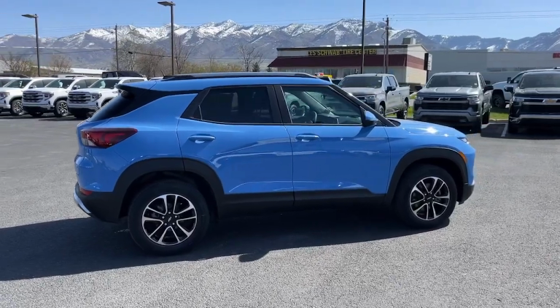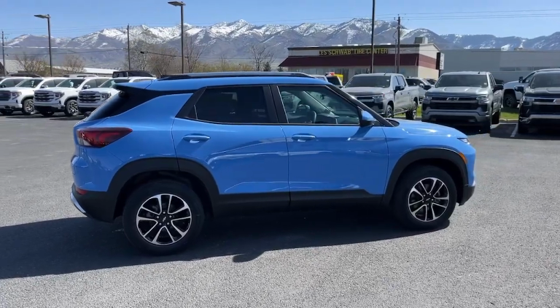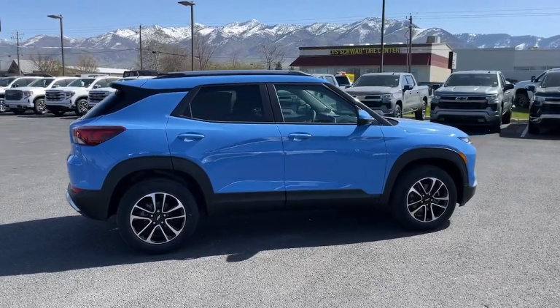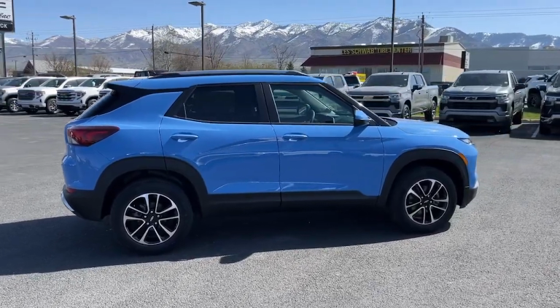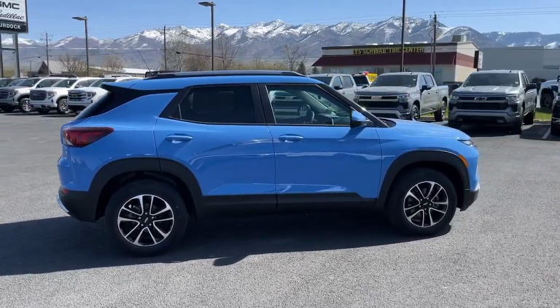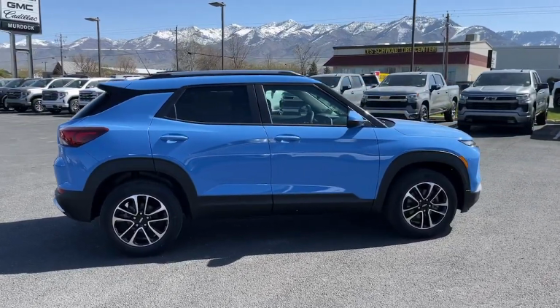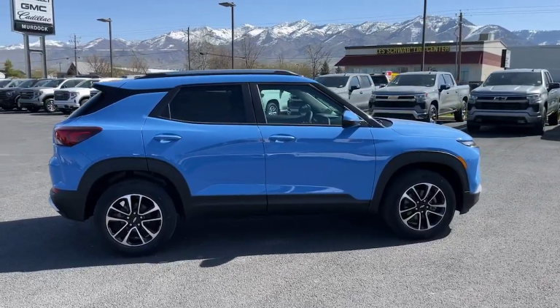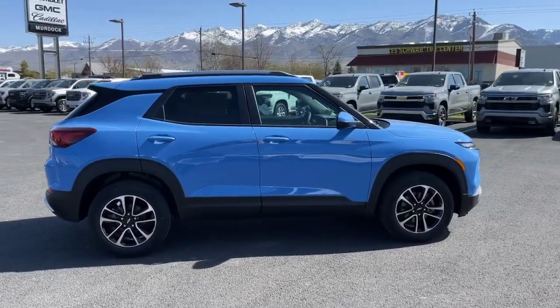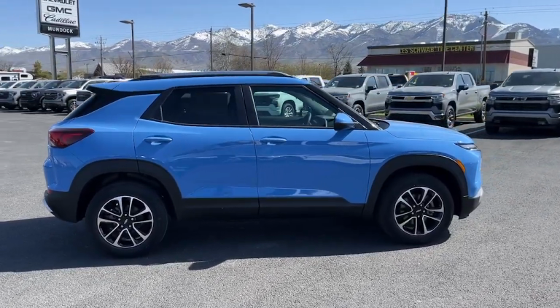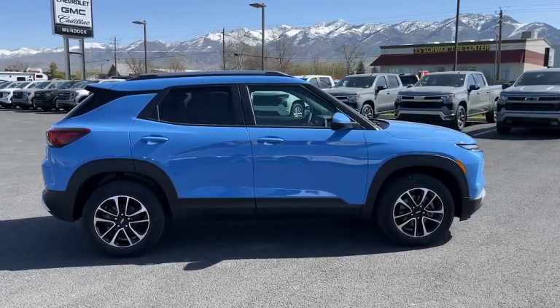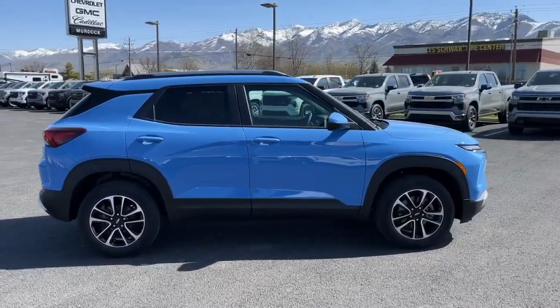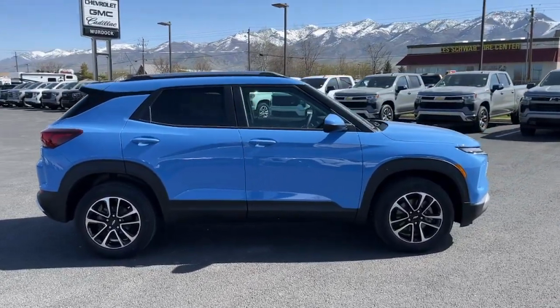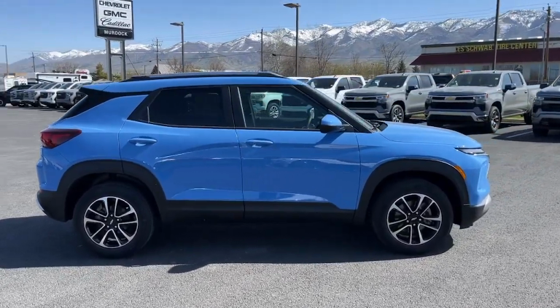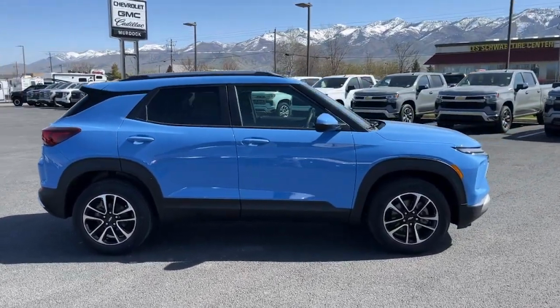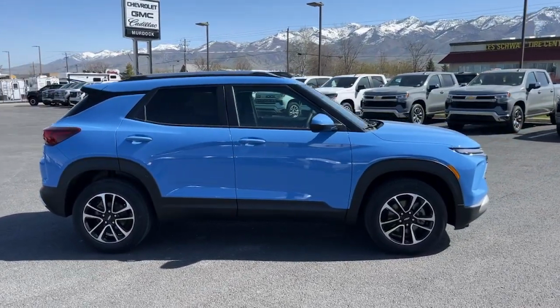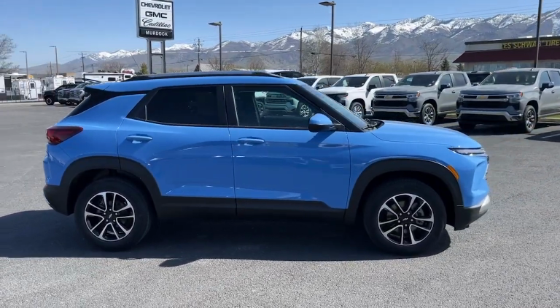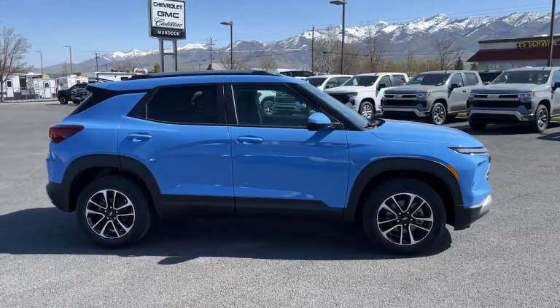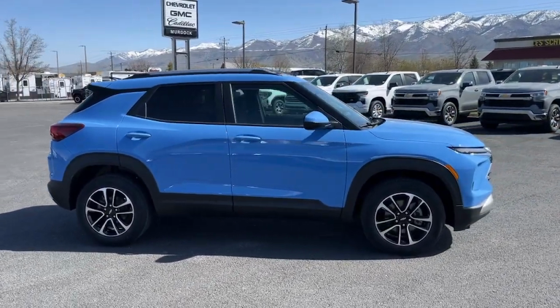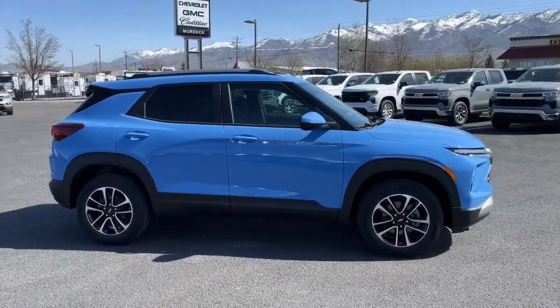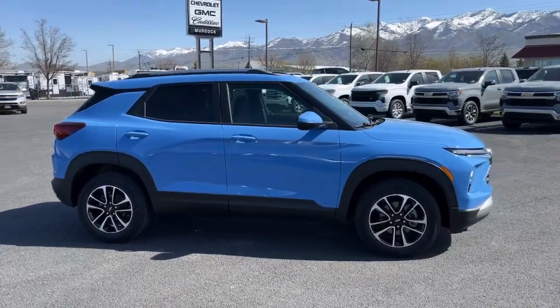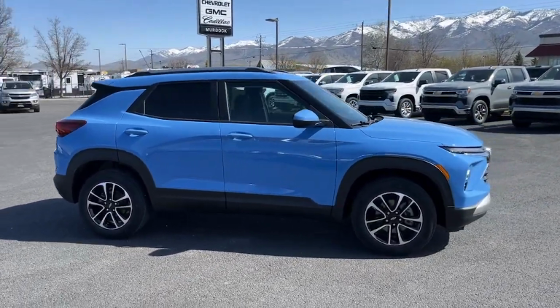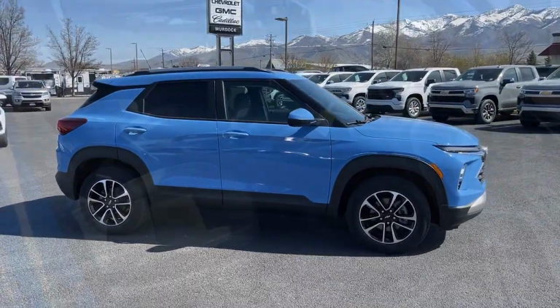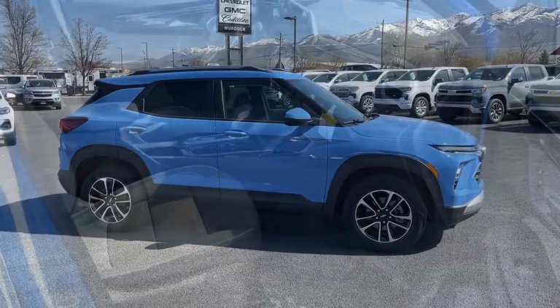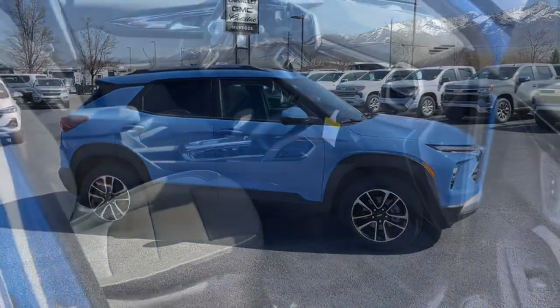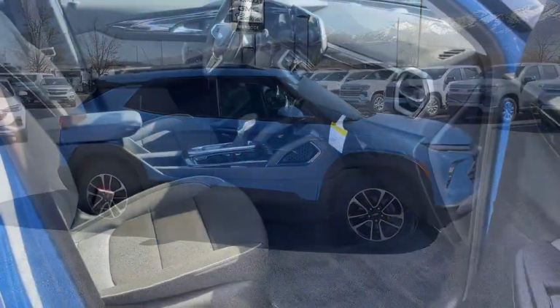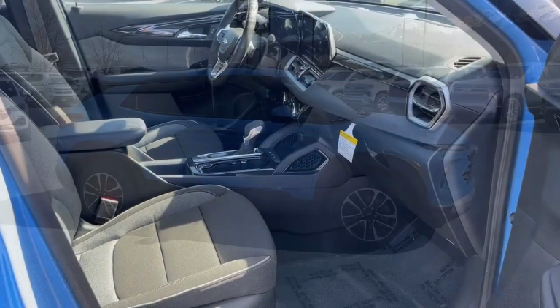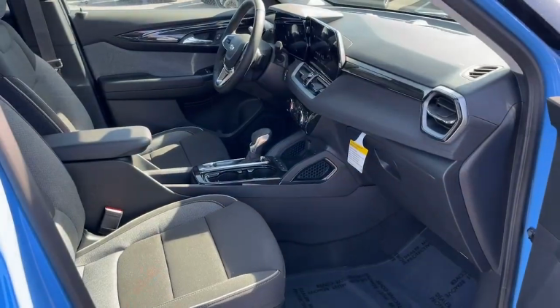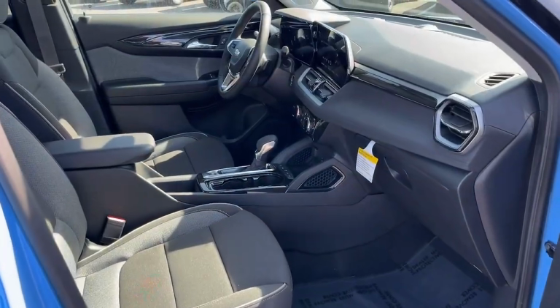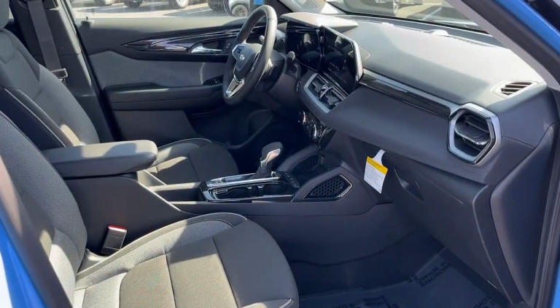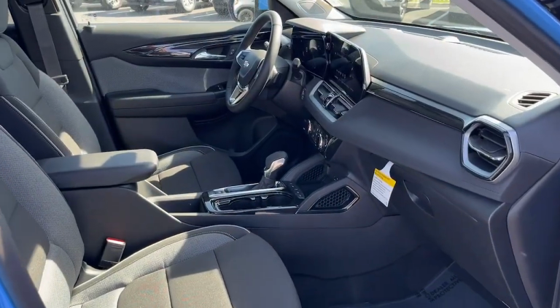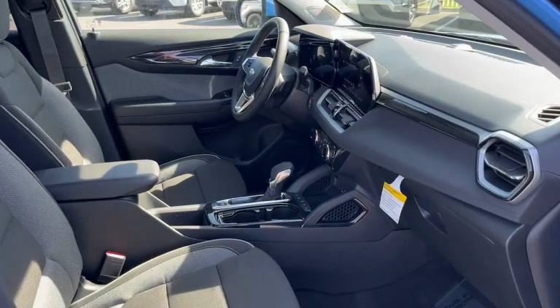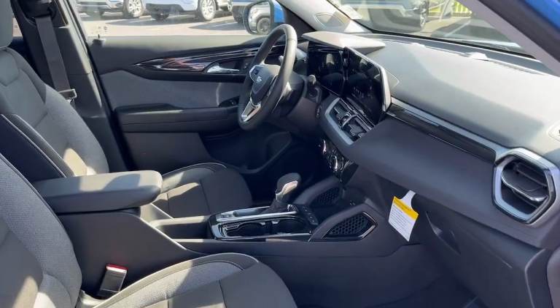Keyless entry, backup camera, satellite radio, heated mirrors, aluminum wheels.